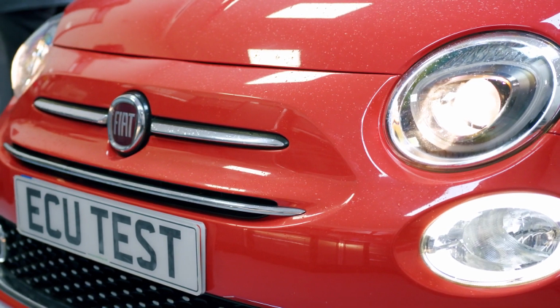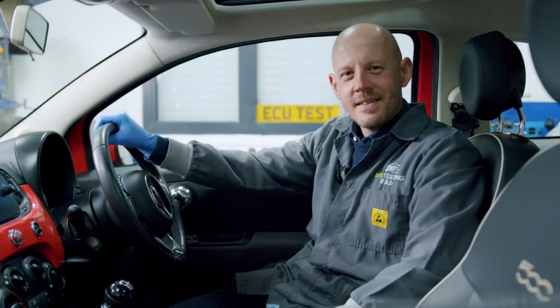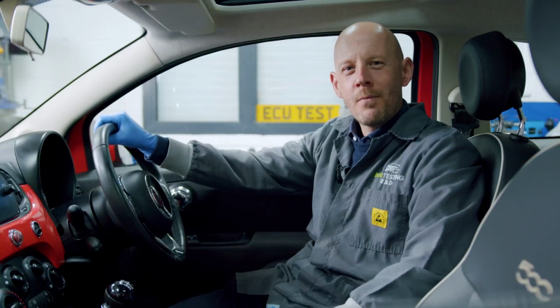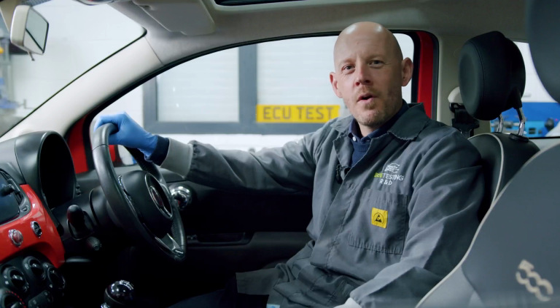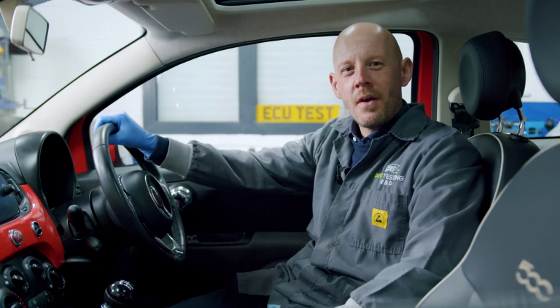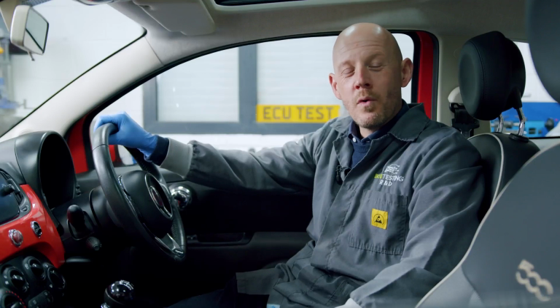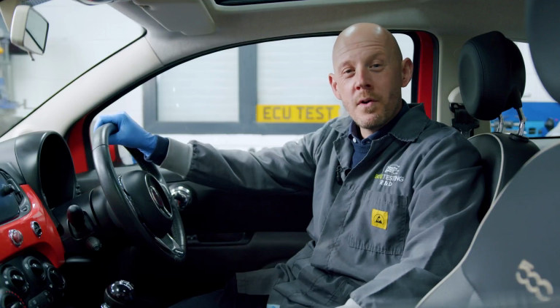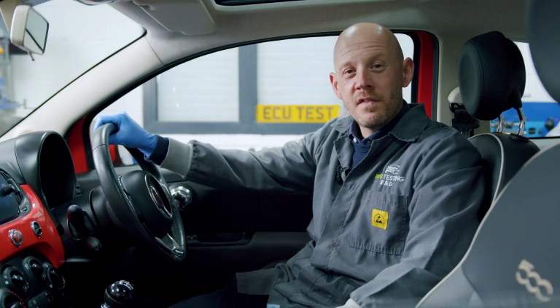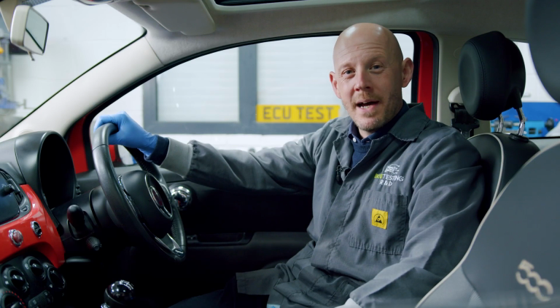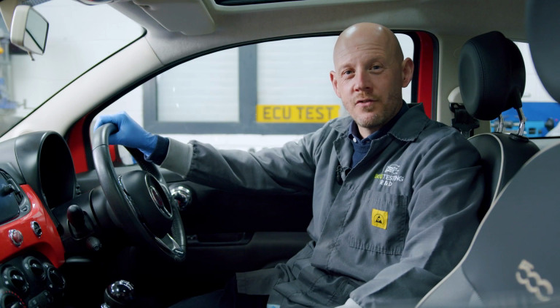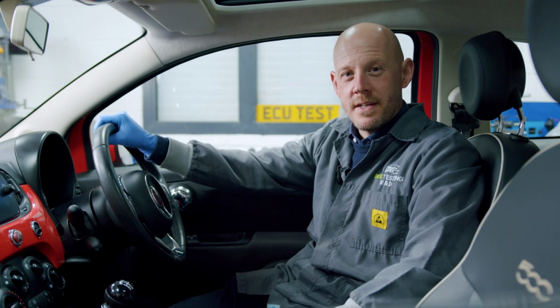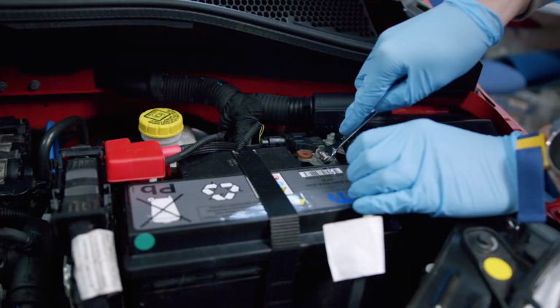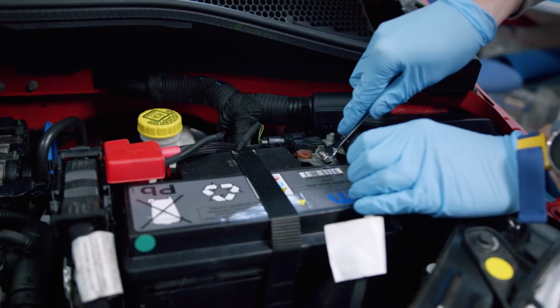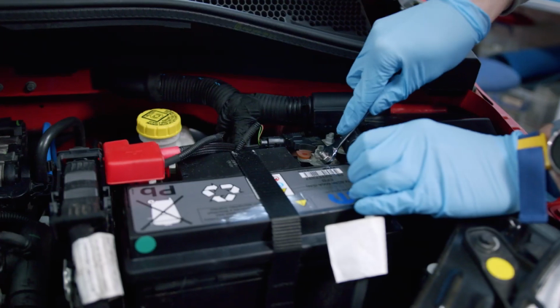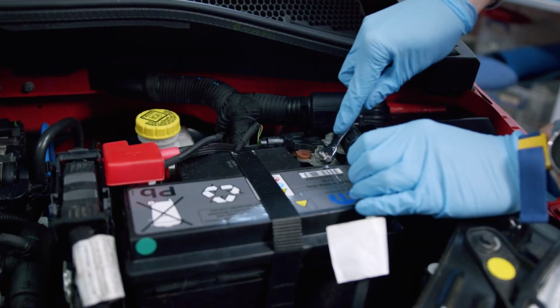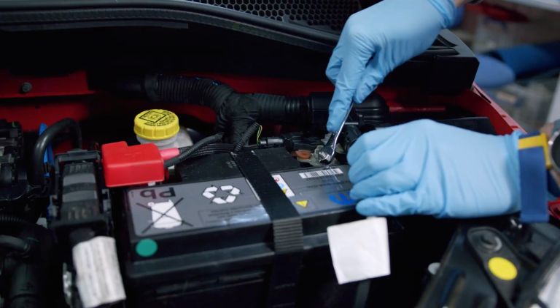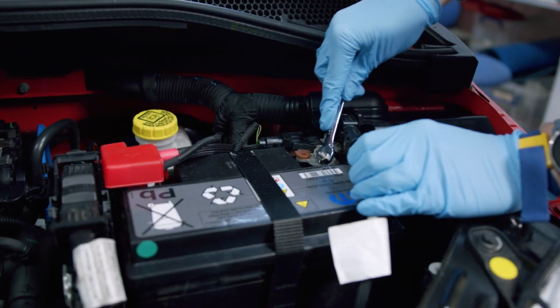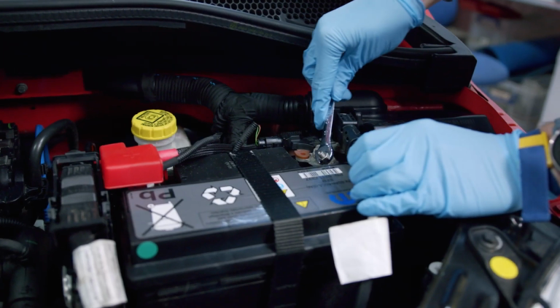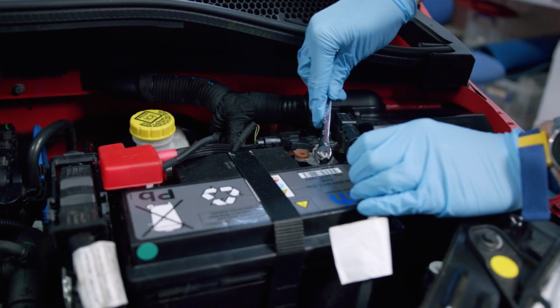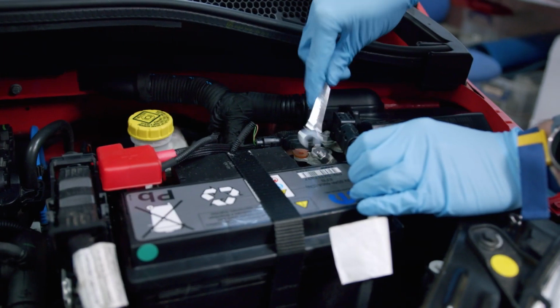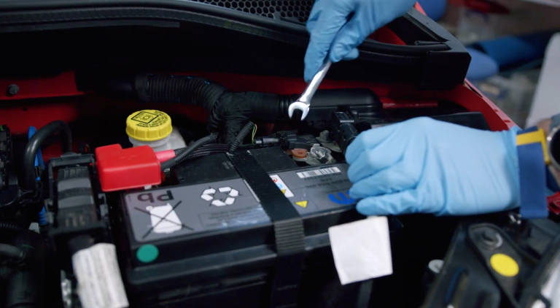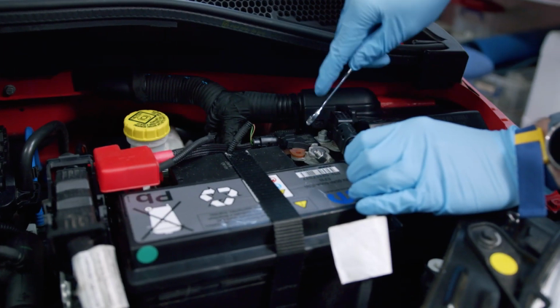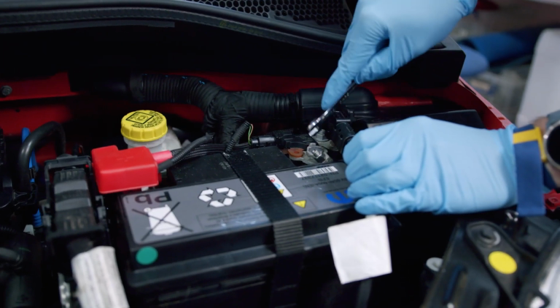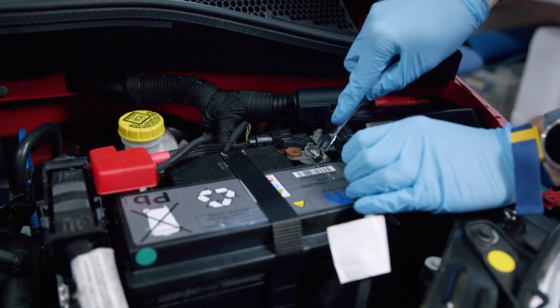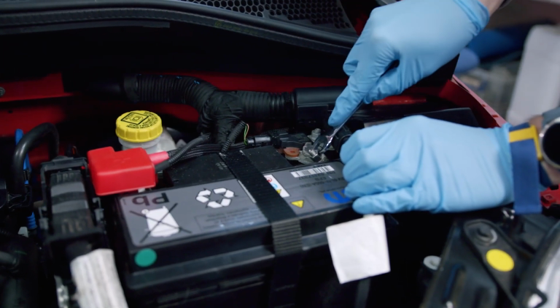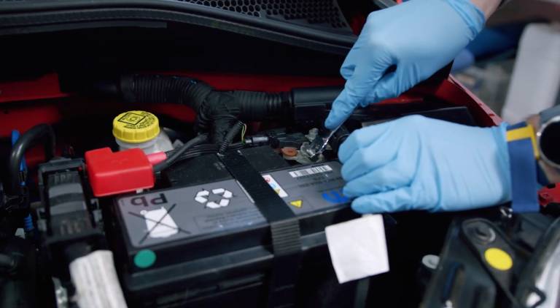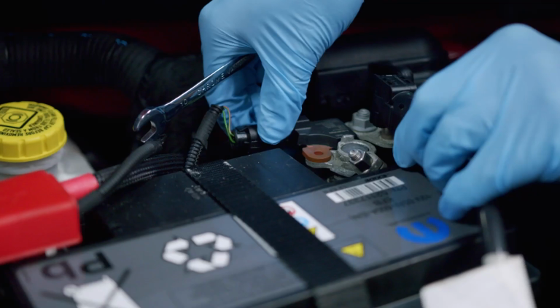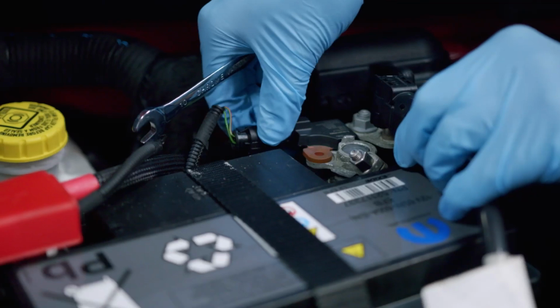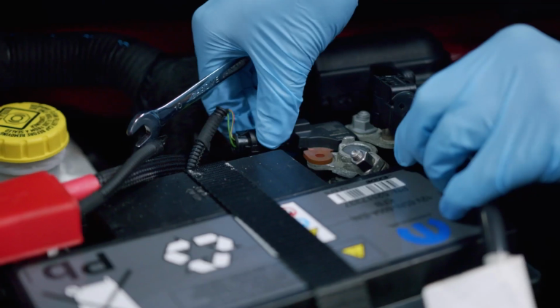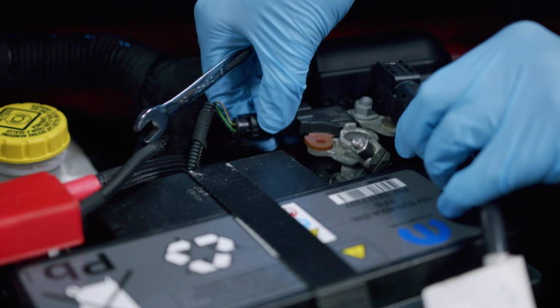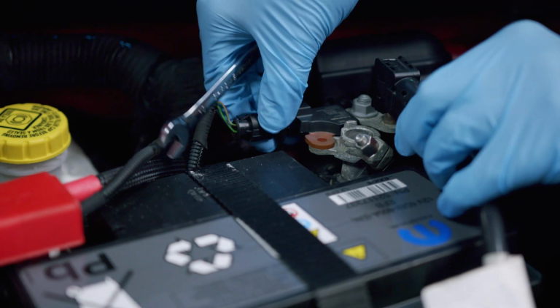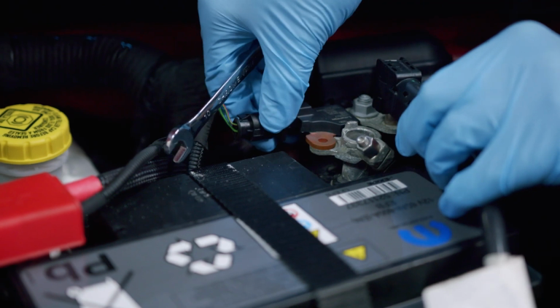Step one: remove the battery. This is a very important step as we will be dealing with airbag removal.